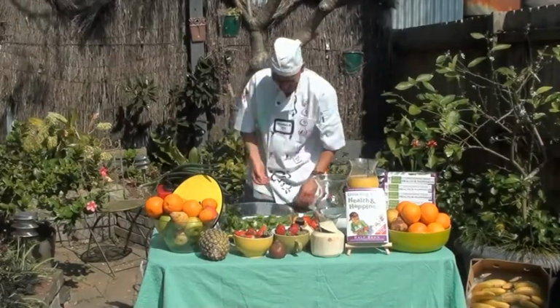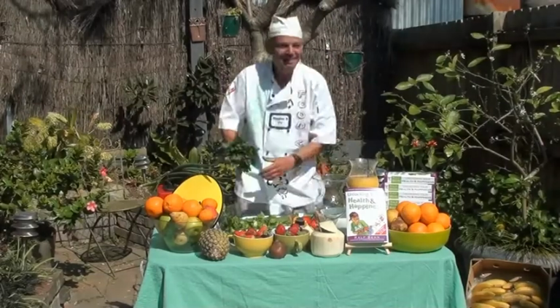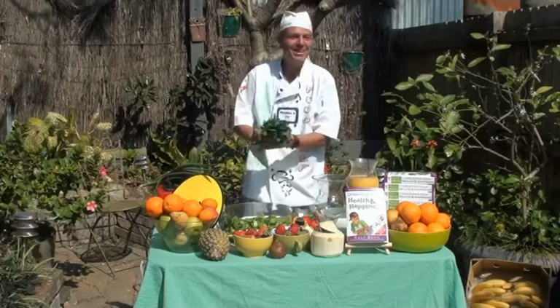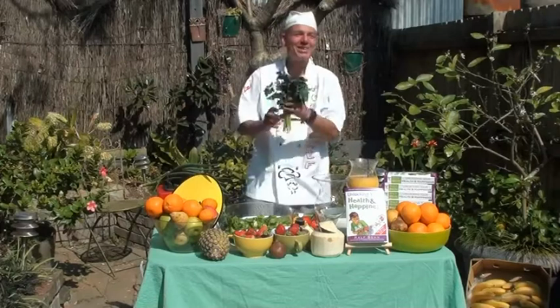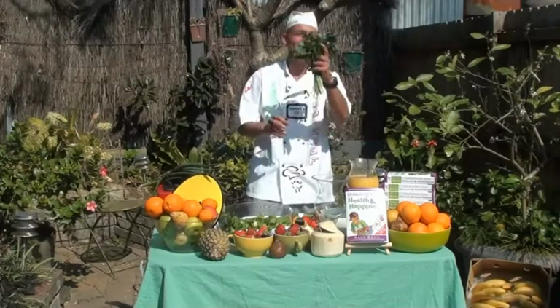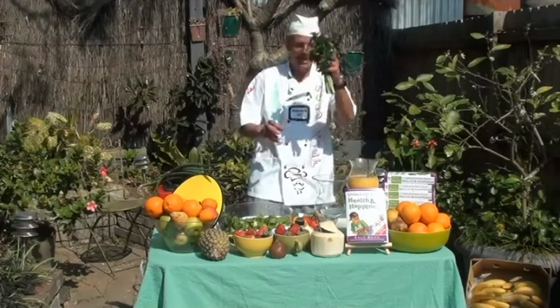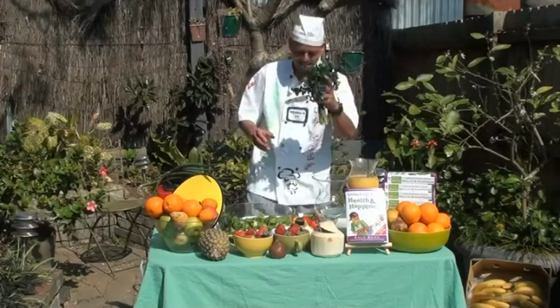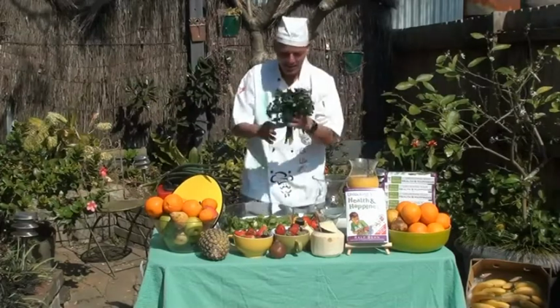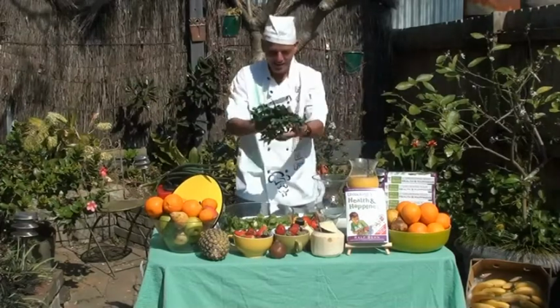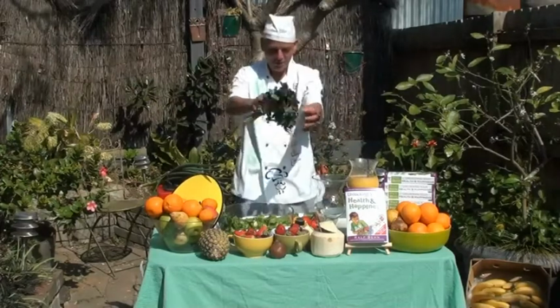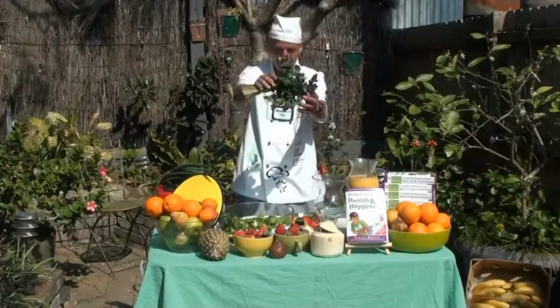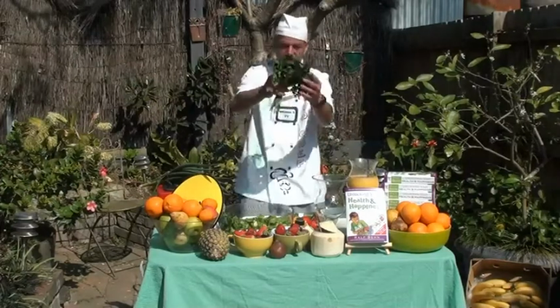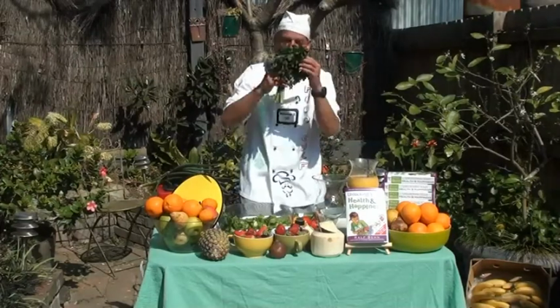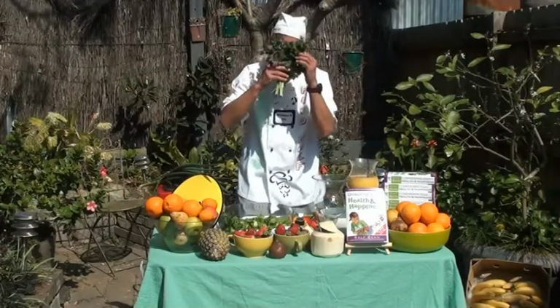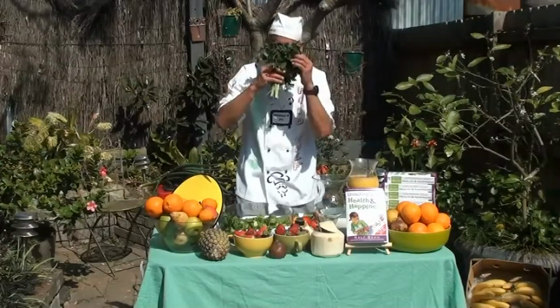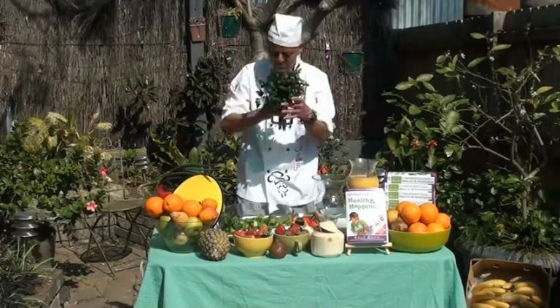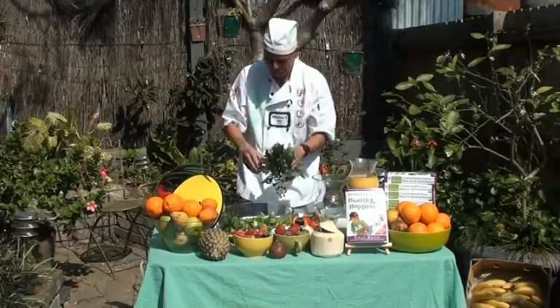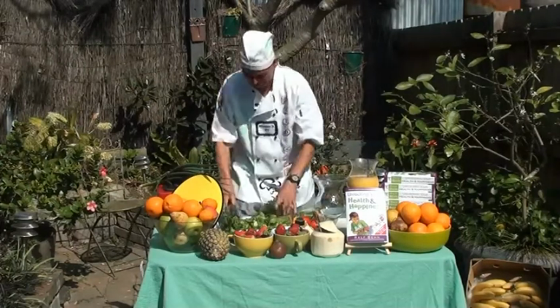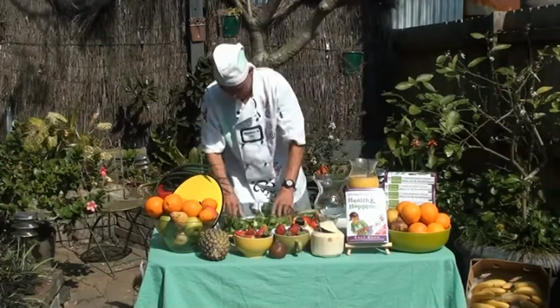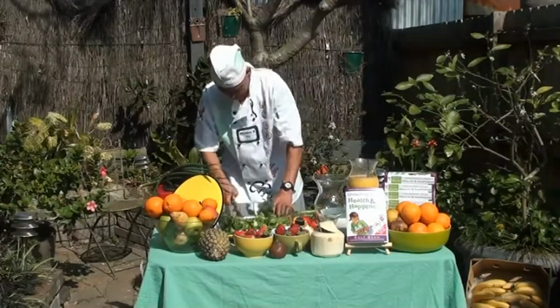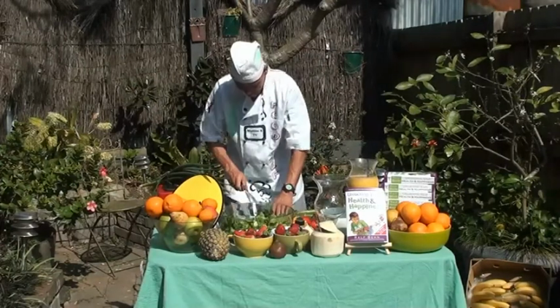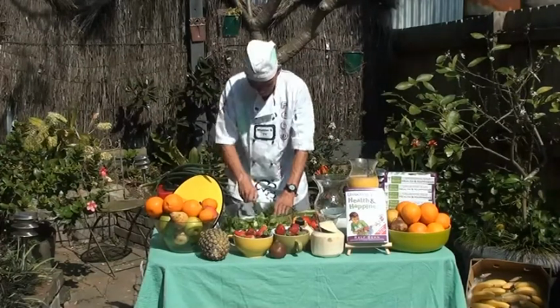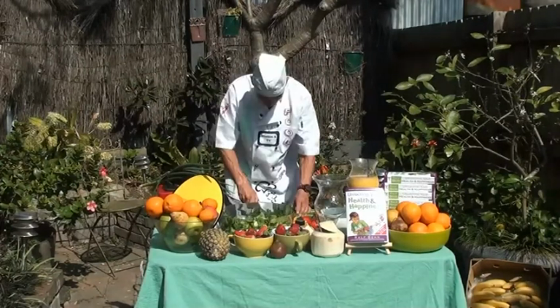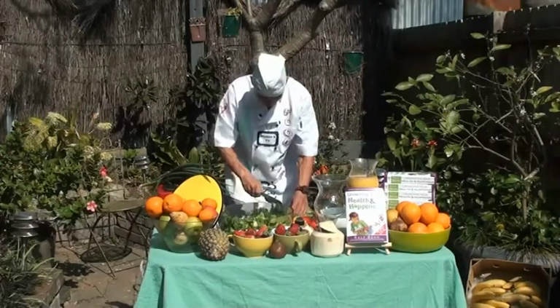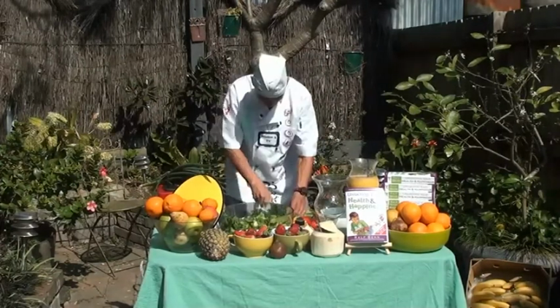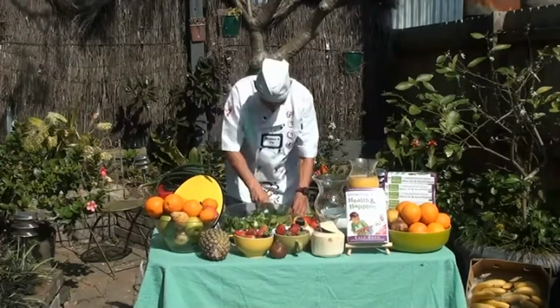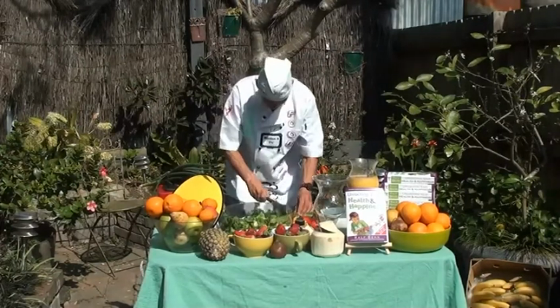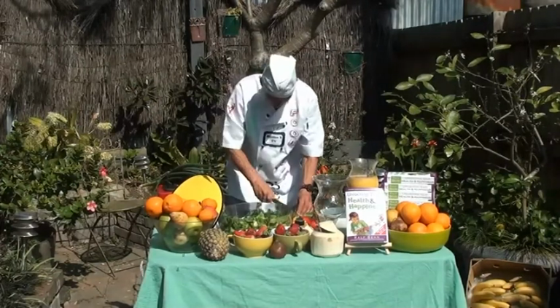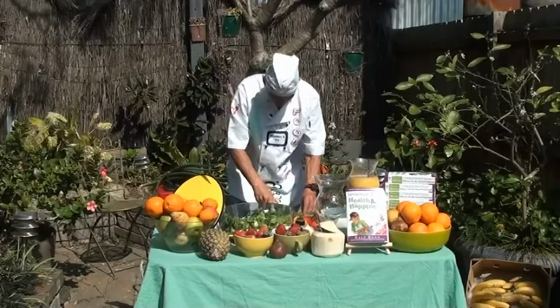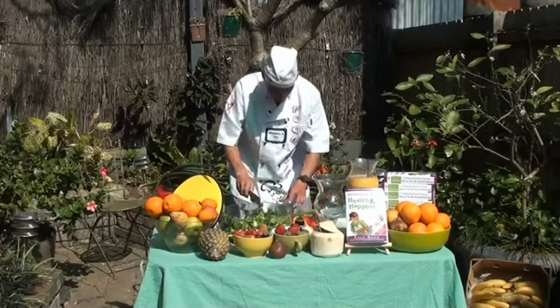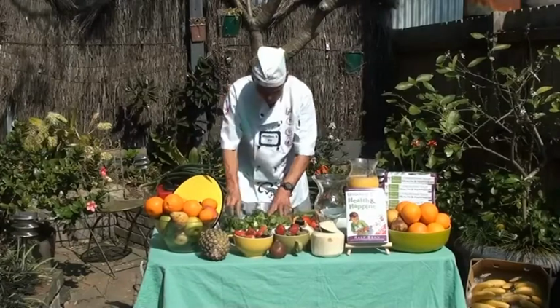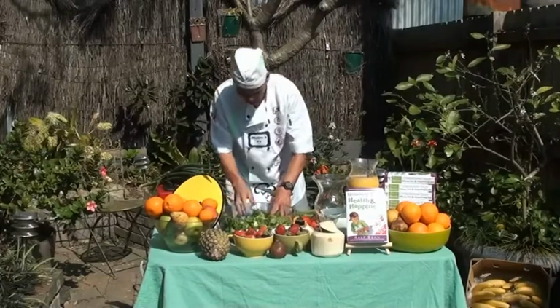We have some parsley. Bang, bang, bang. You see? That was quick as well.